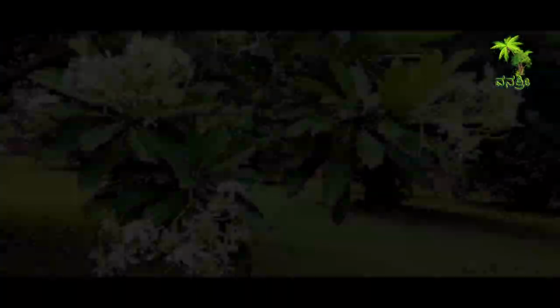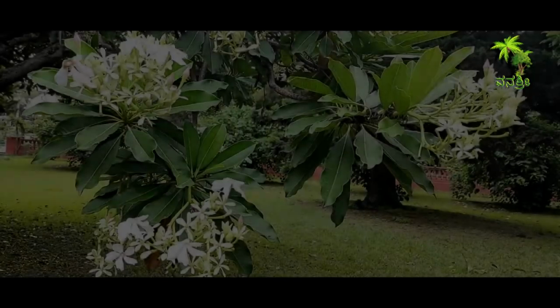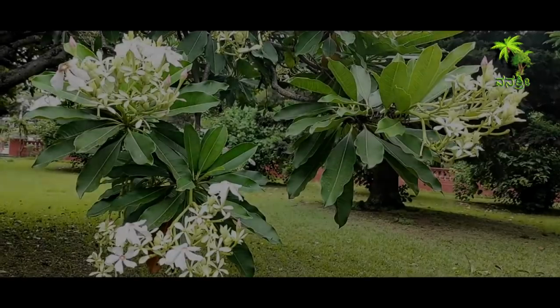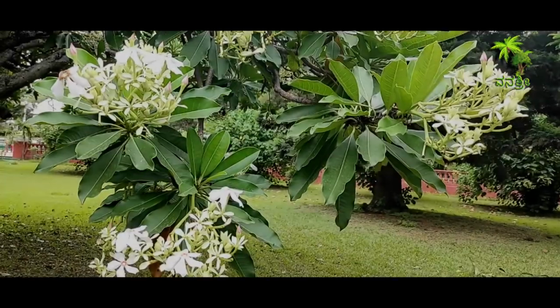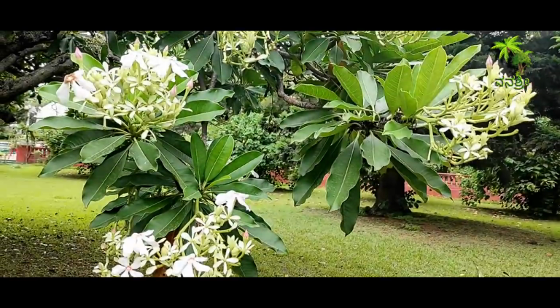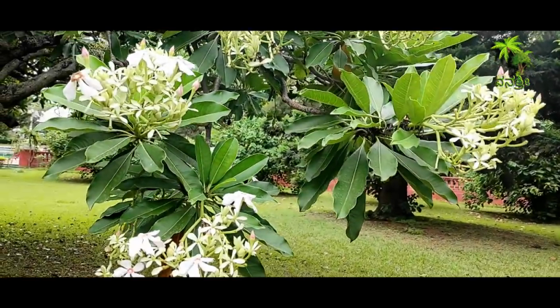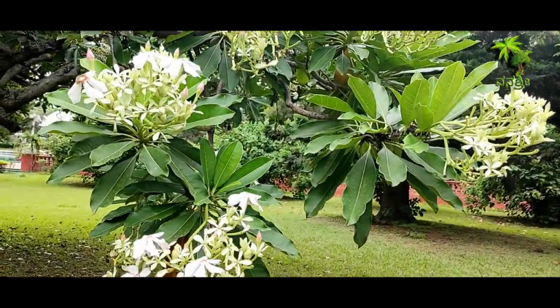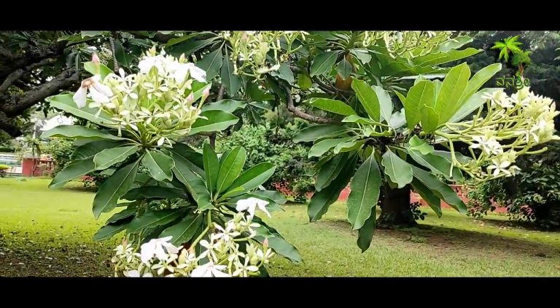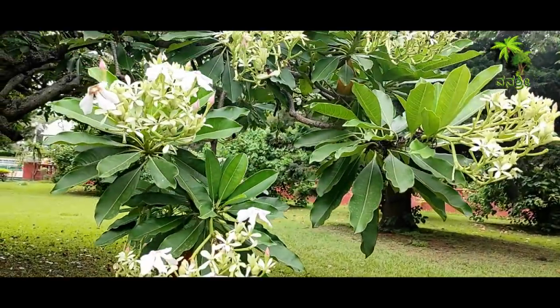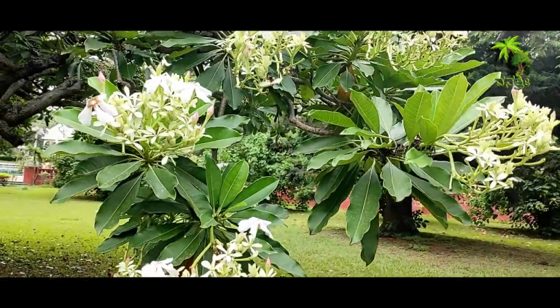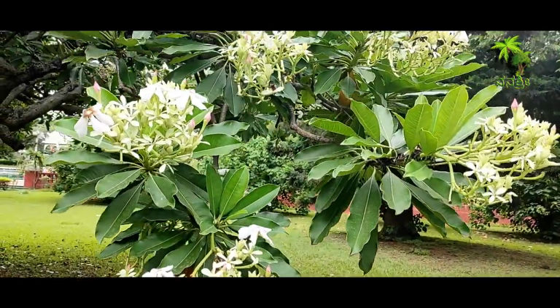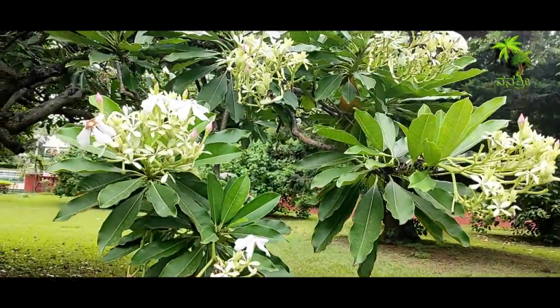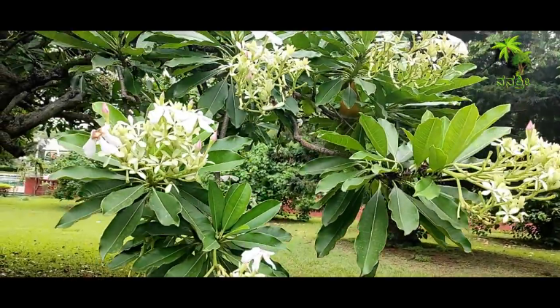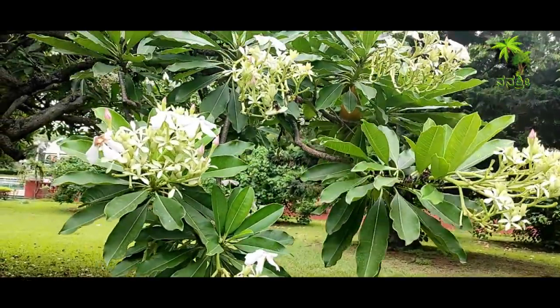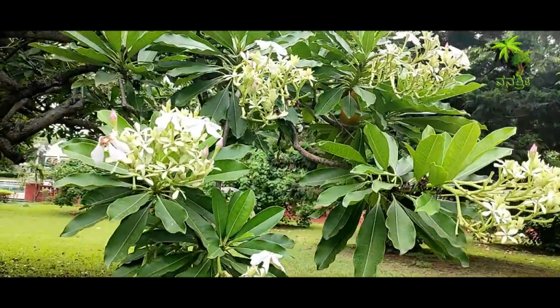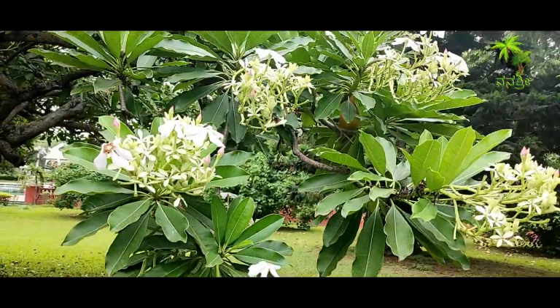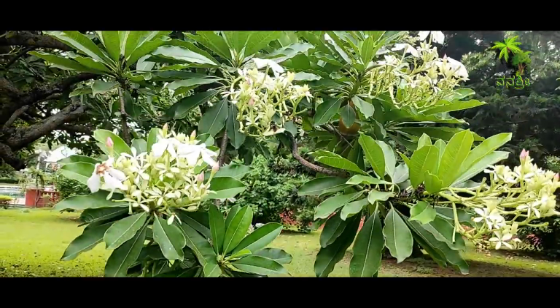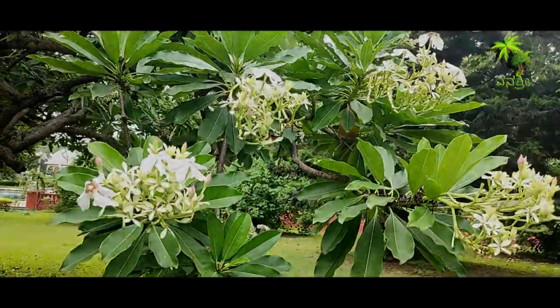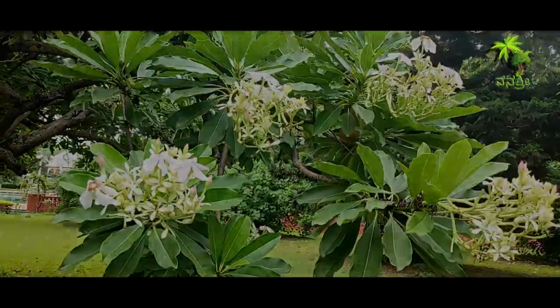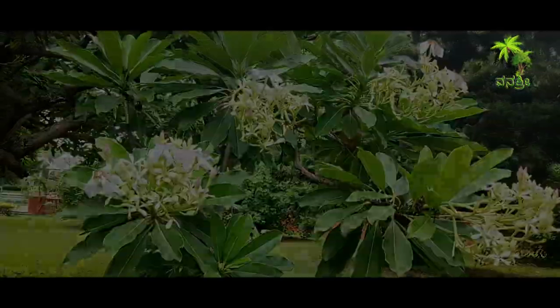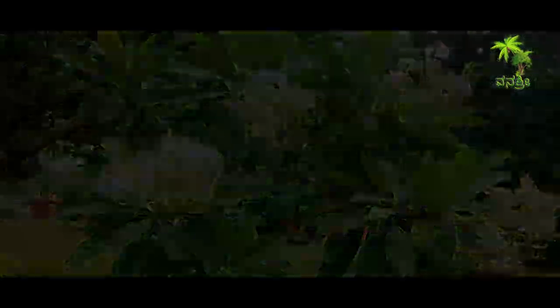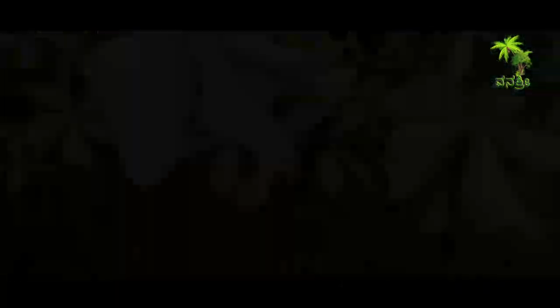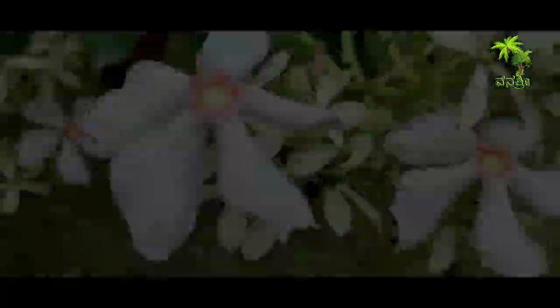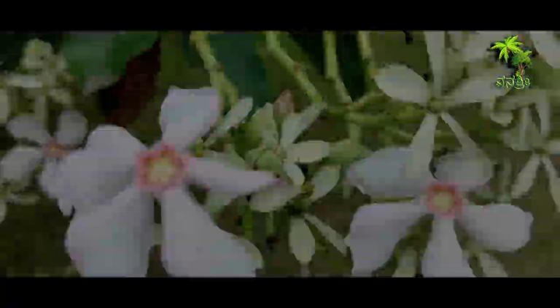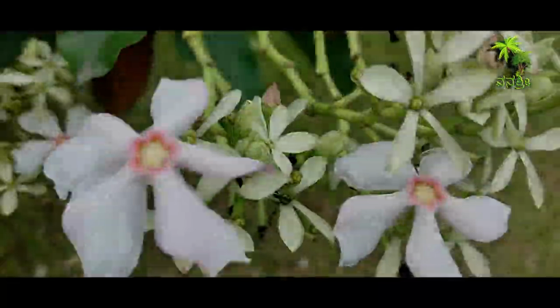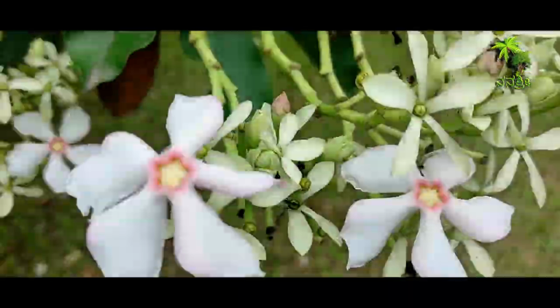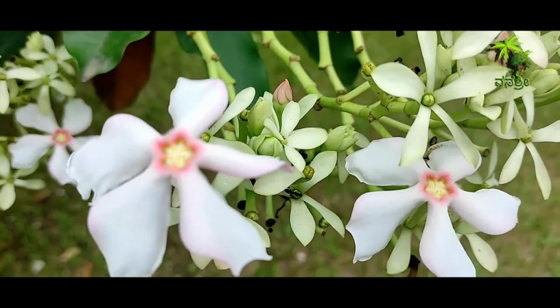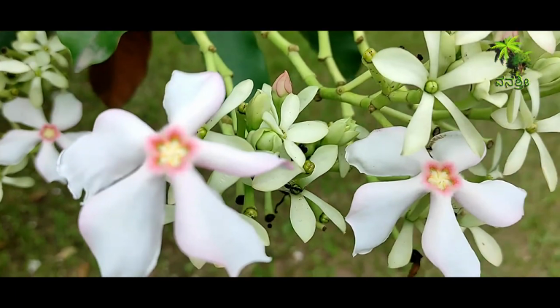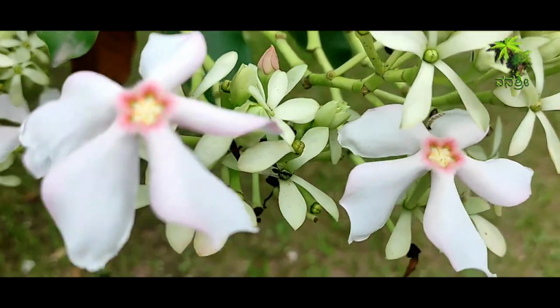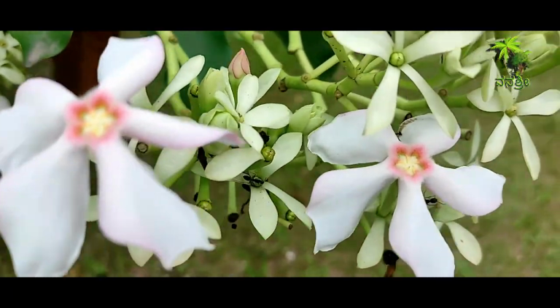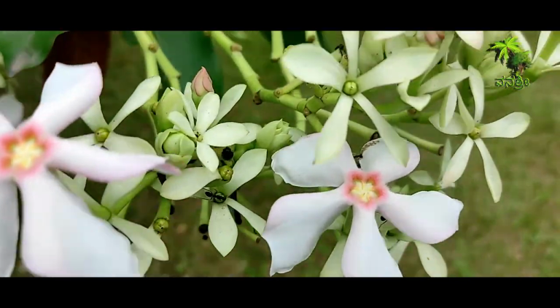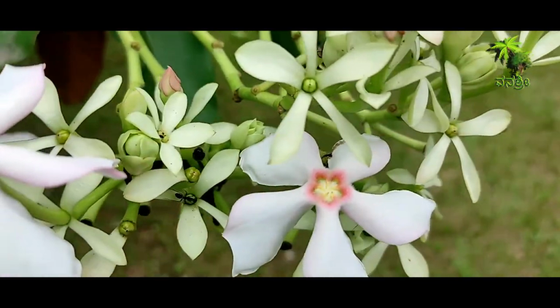The fruits are egg-shaped, five to ten centimeters long, and turn bright red at maturity.